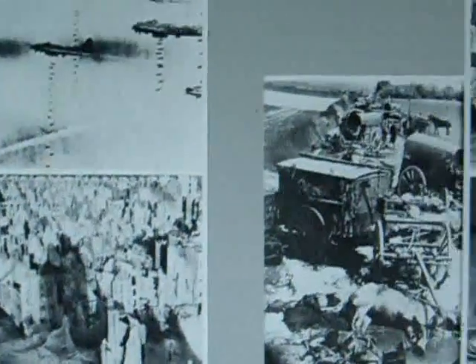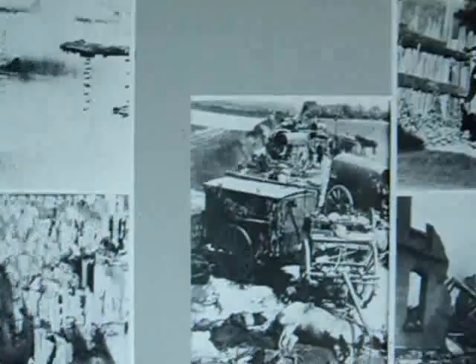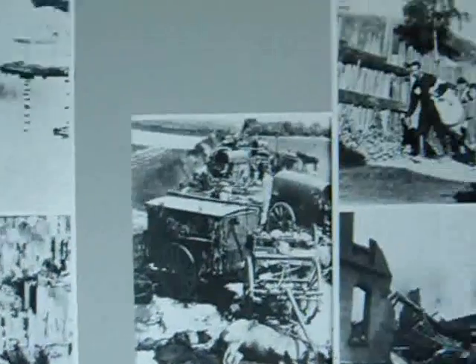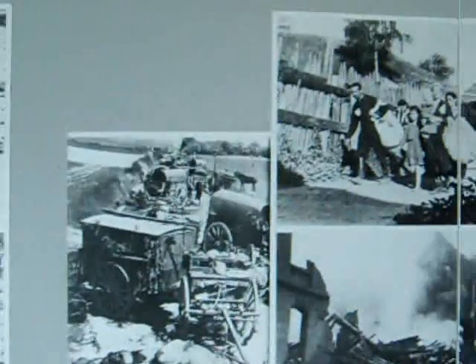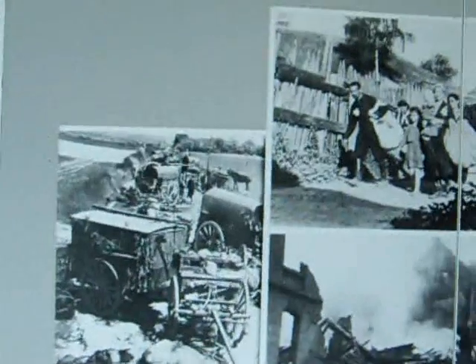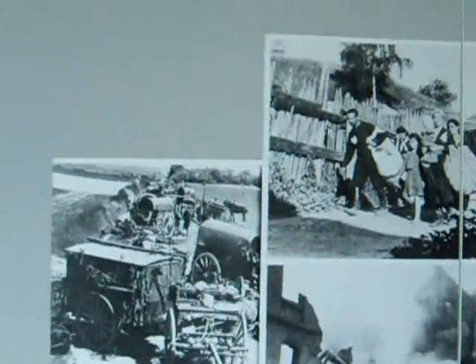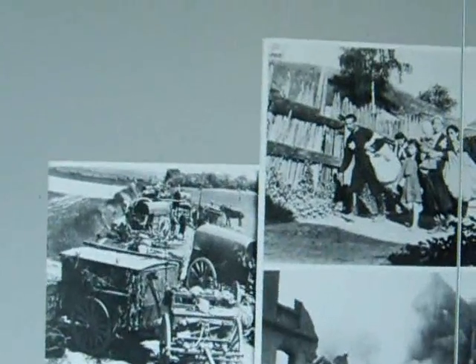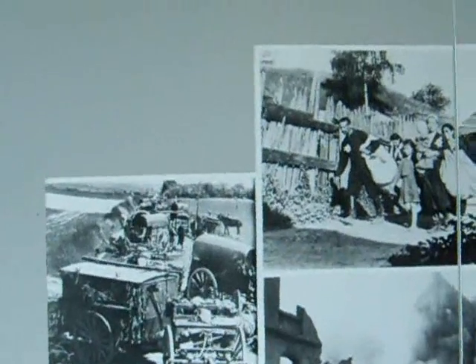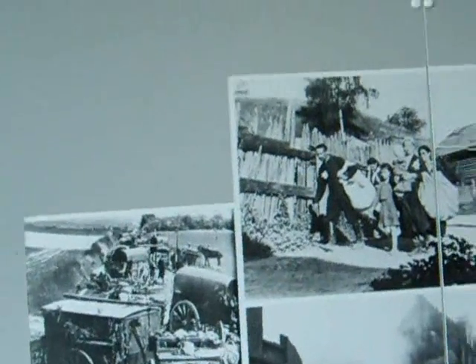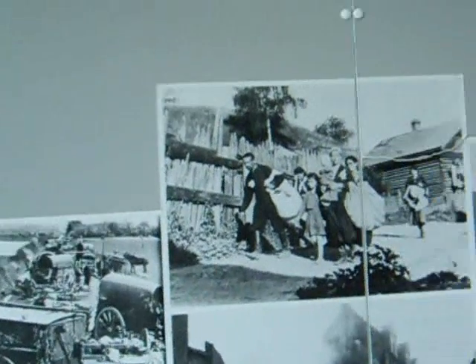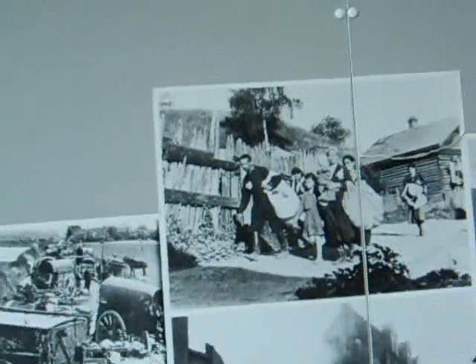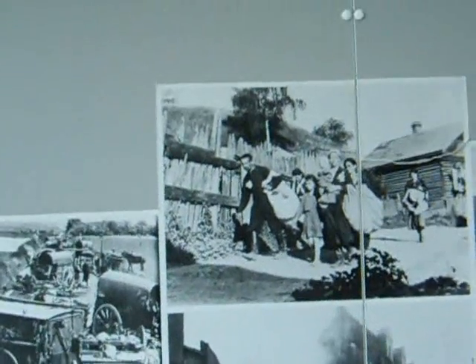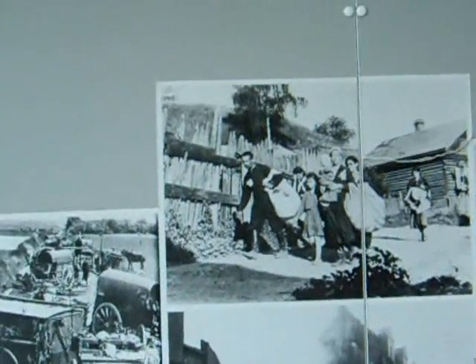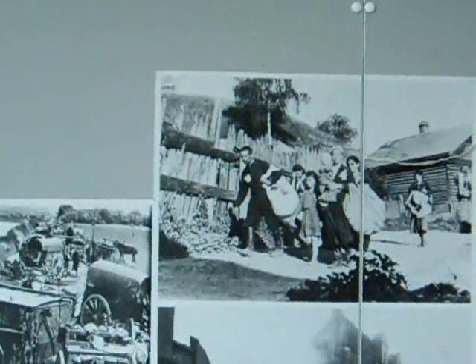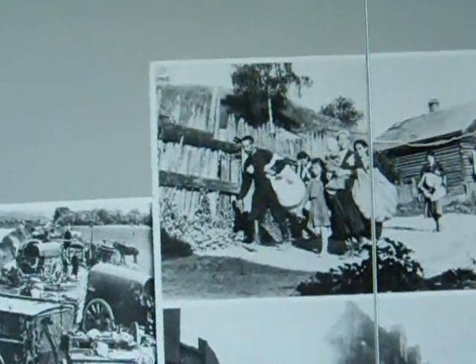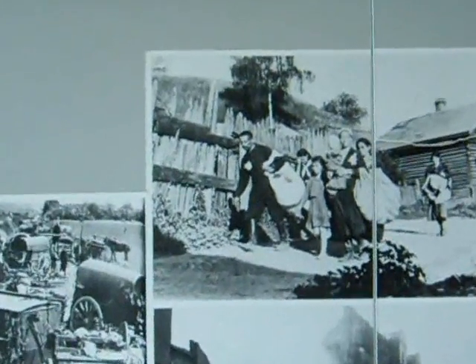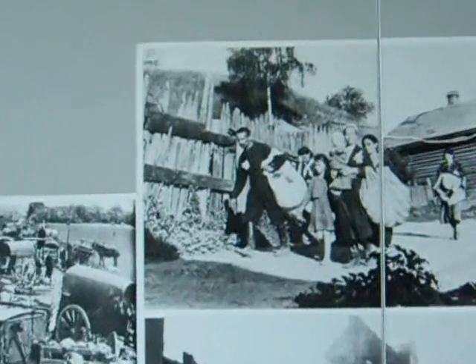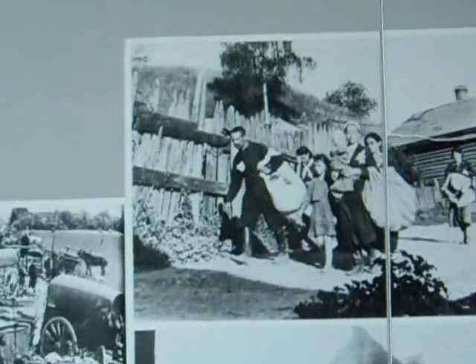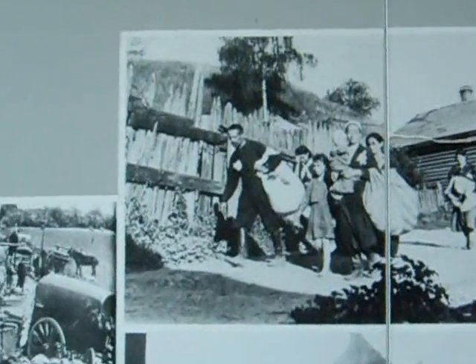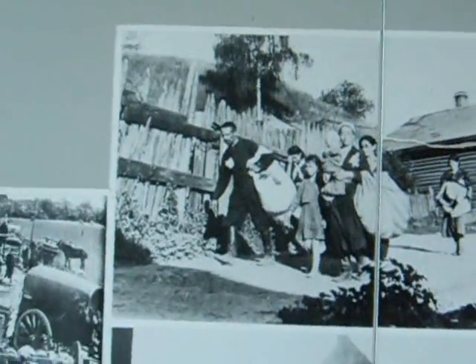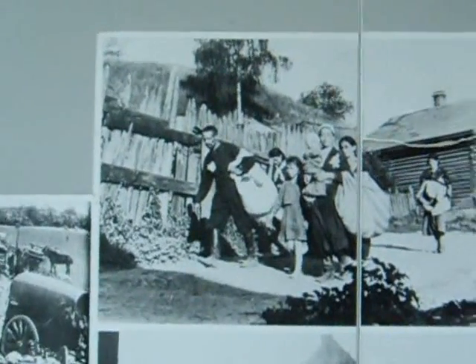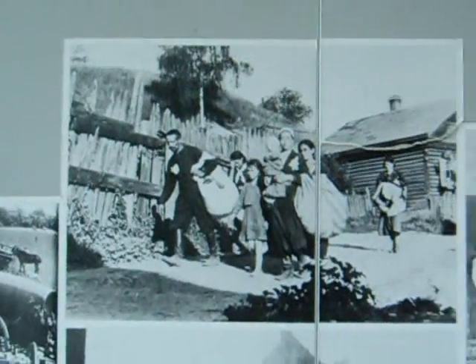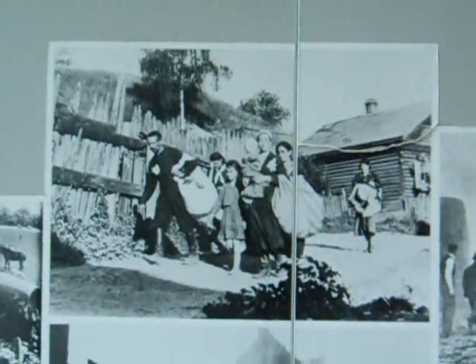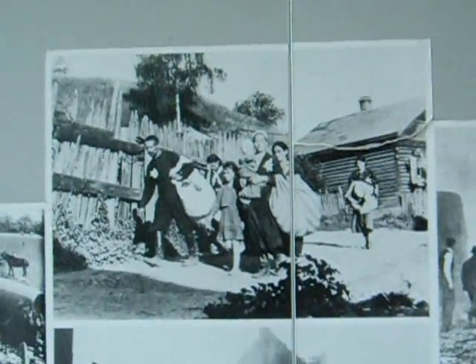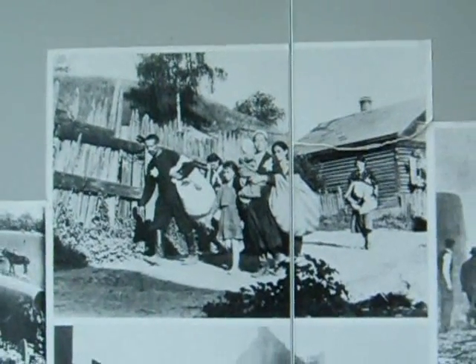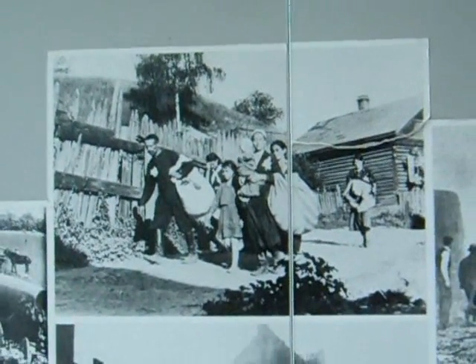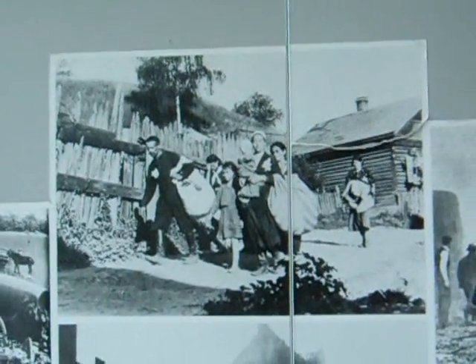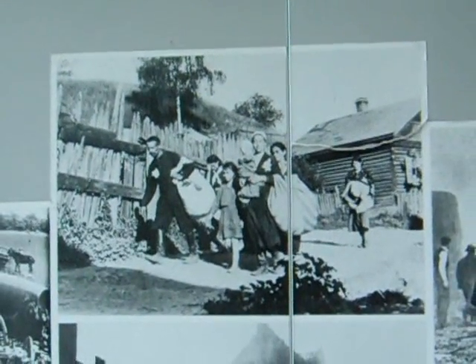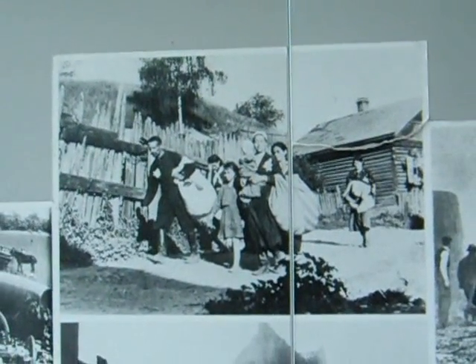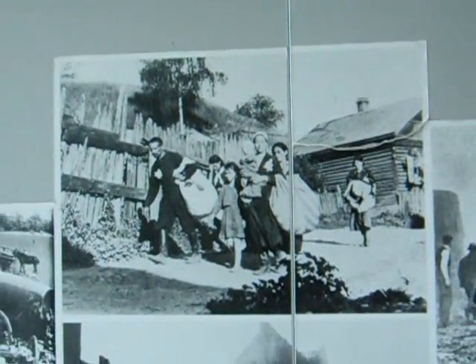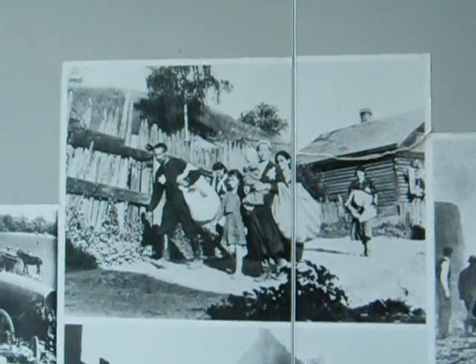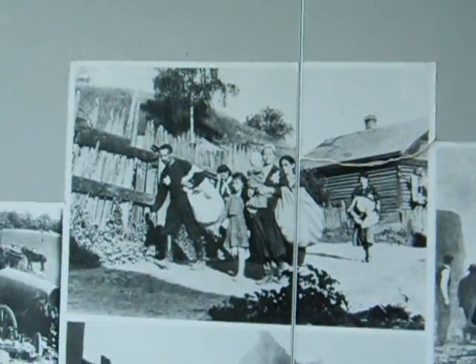A photograph there has been recorded. I've never seen that one before.